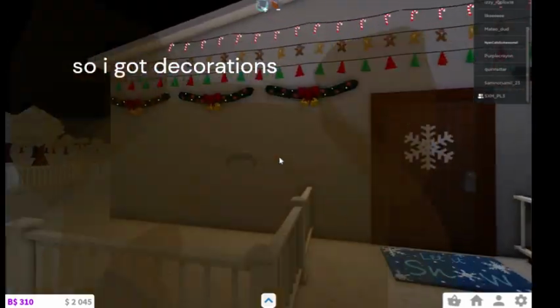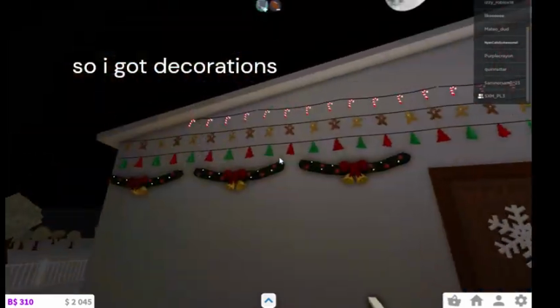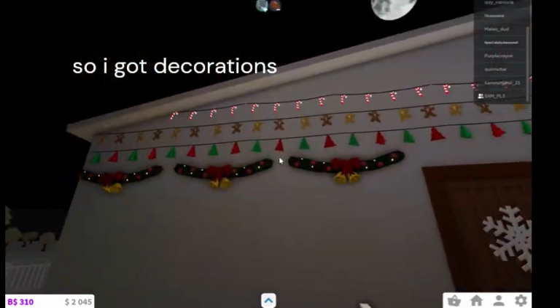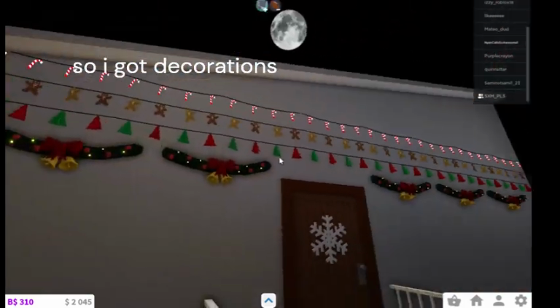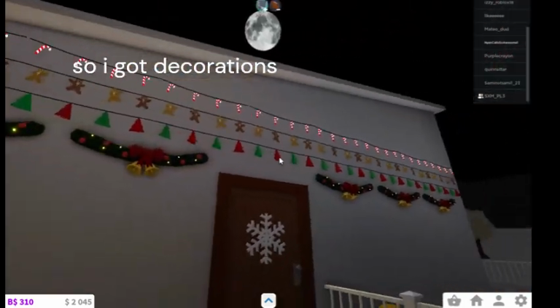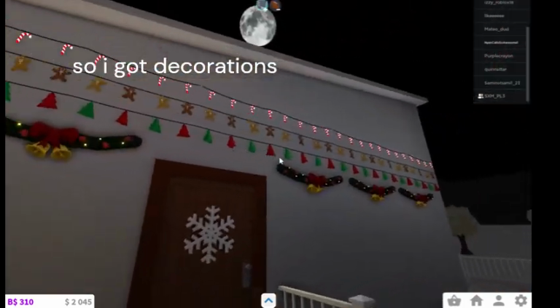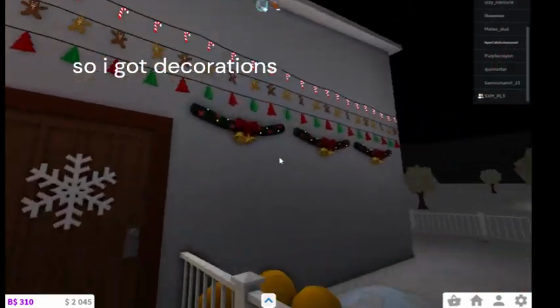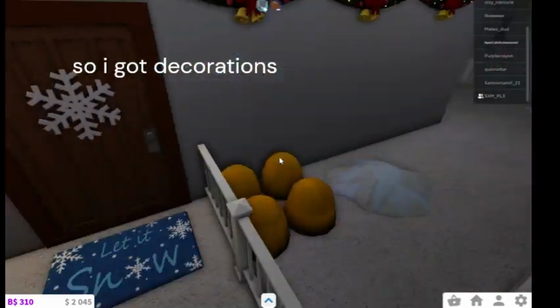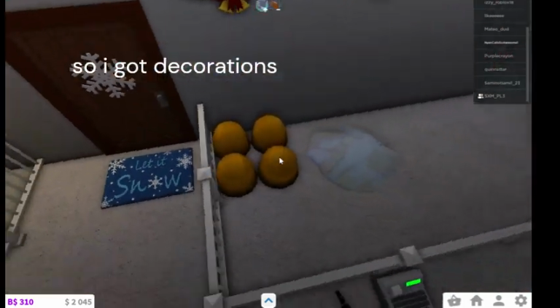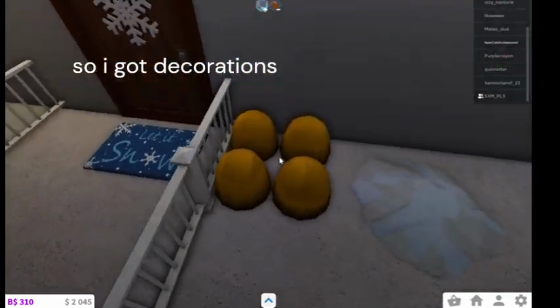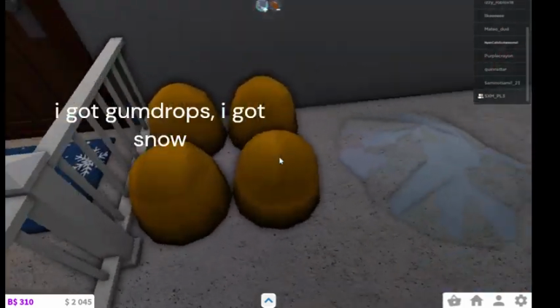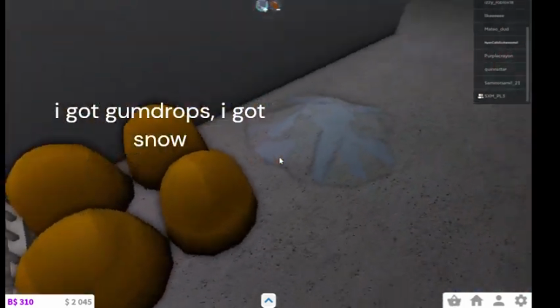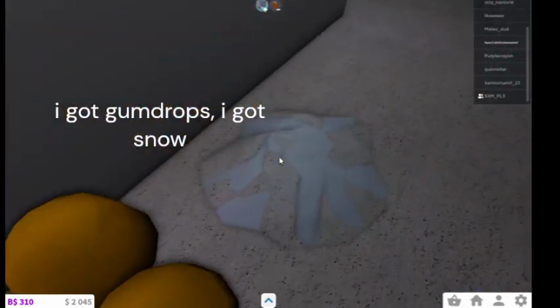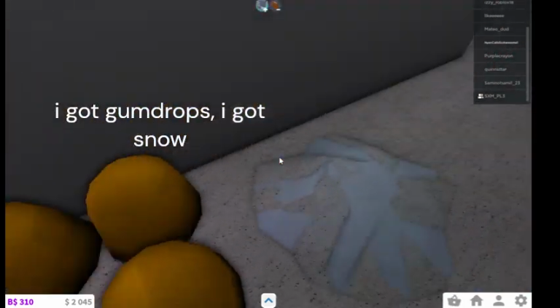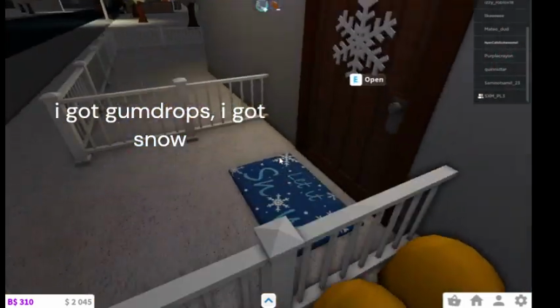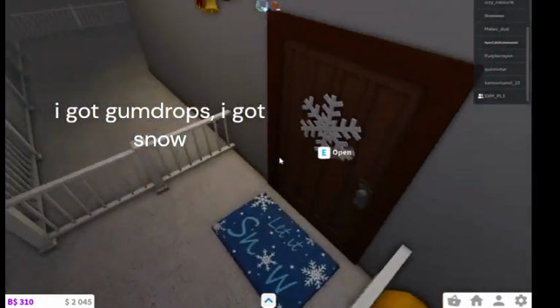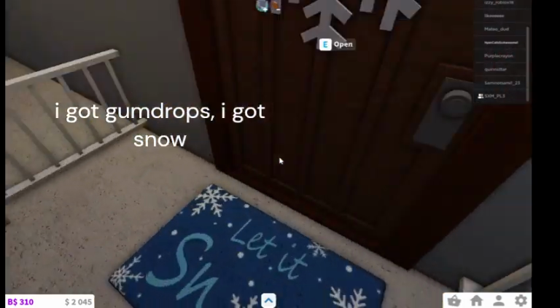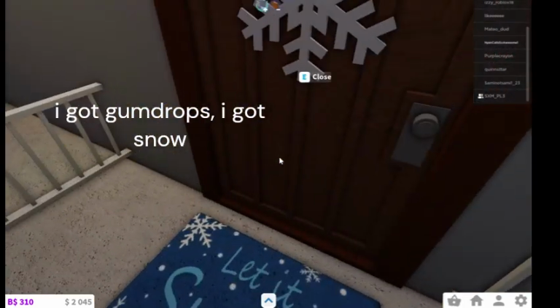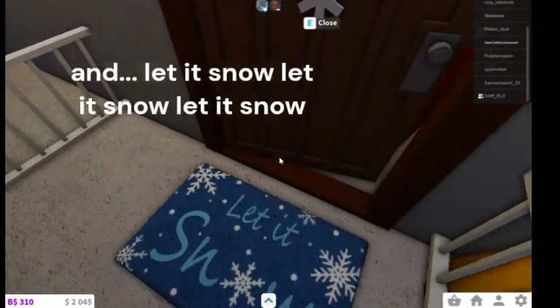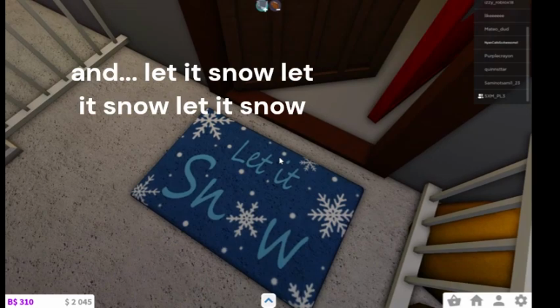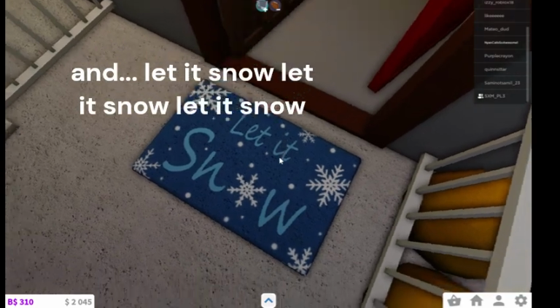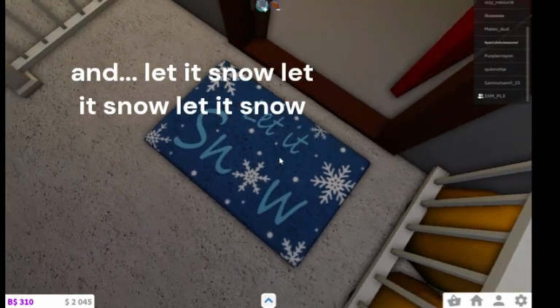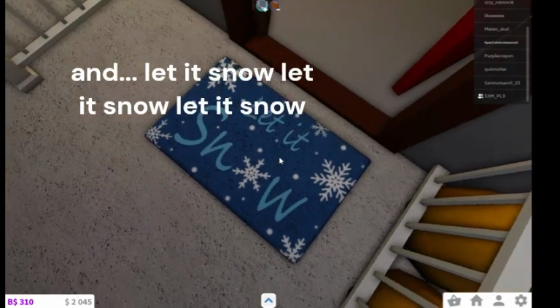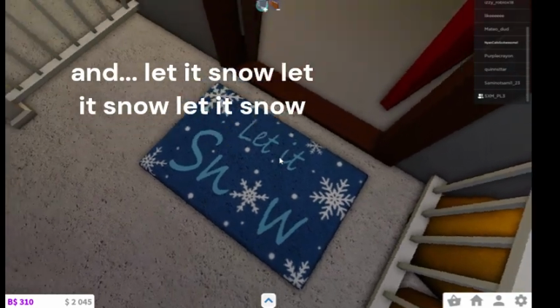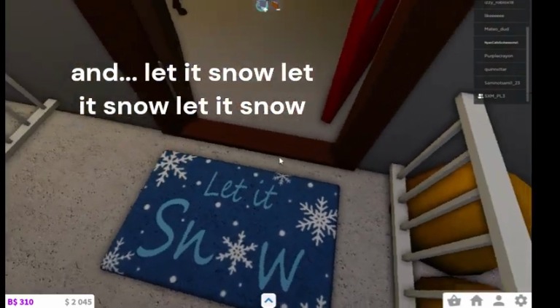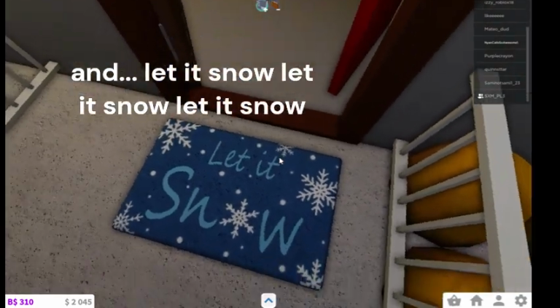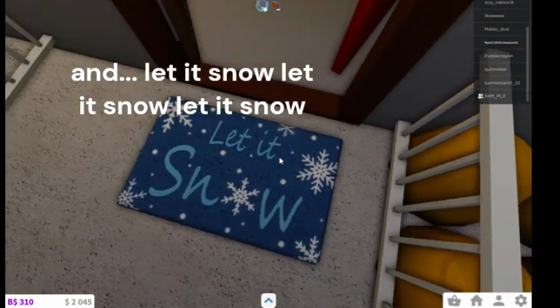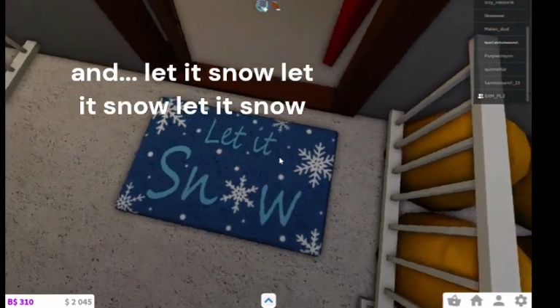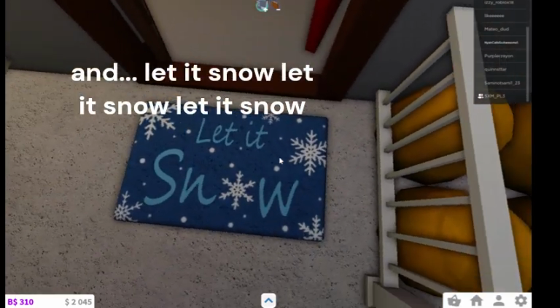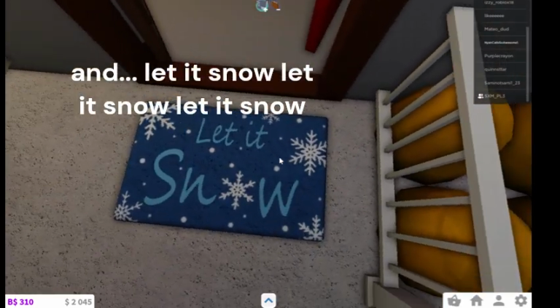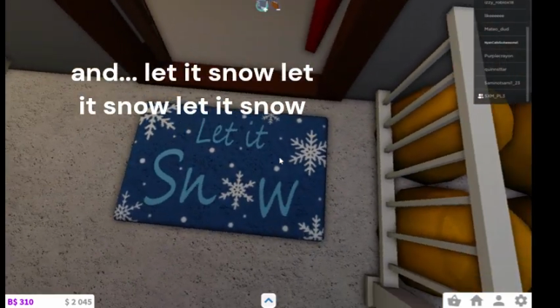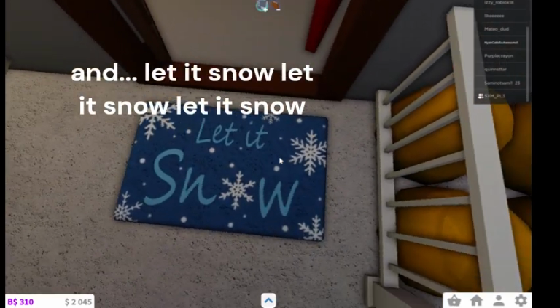I've got decorations, I've got gumdrops, I've got snow — let it snow, let it snow, let it snow.